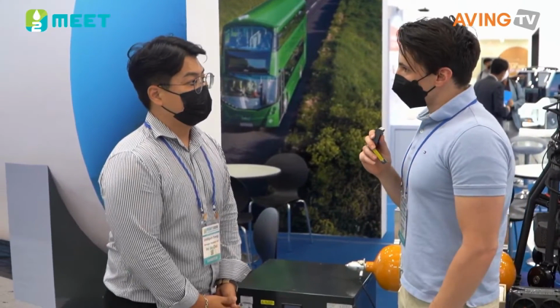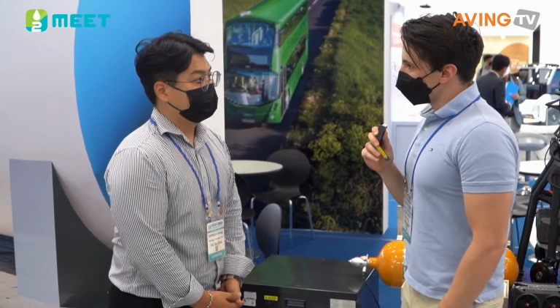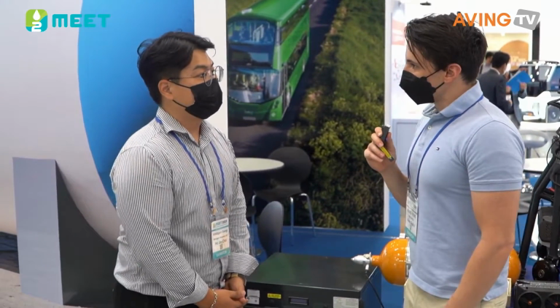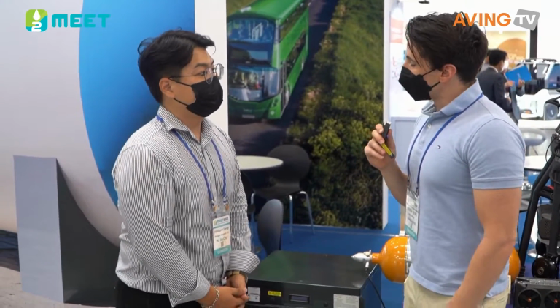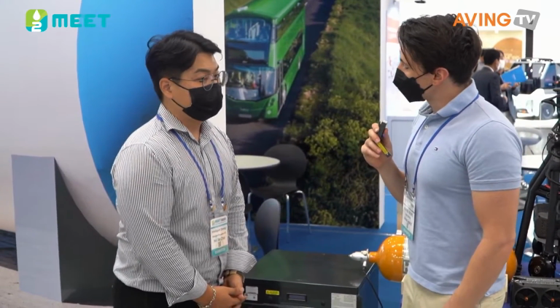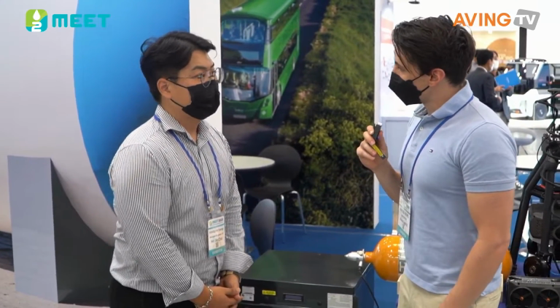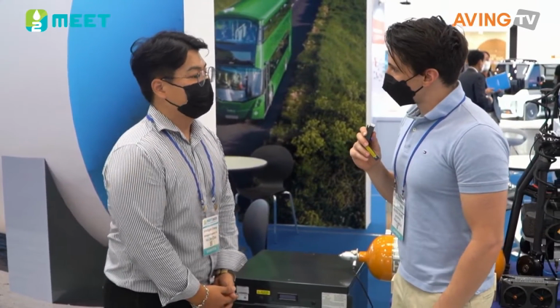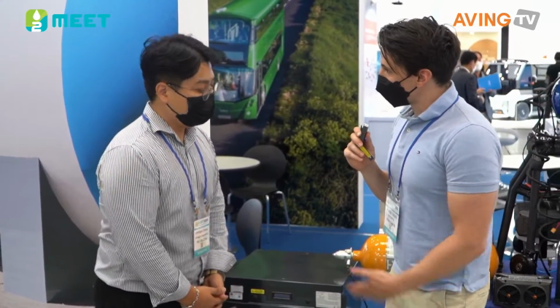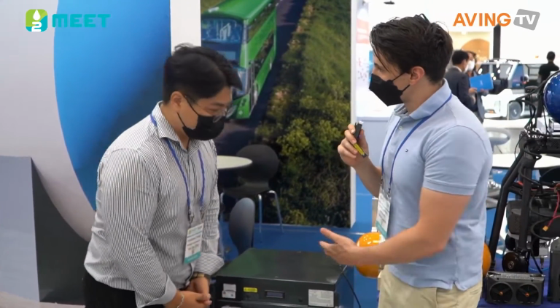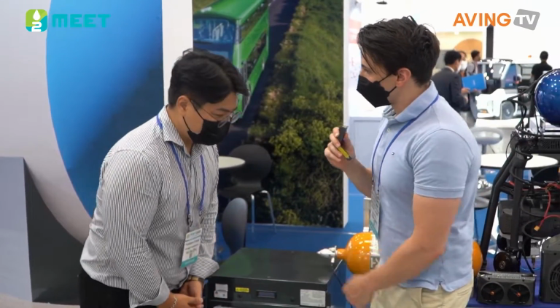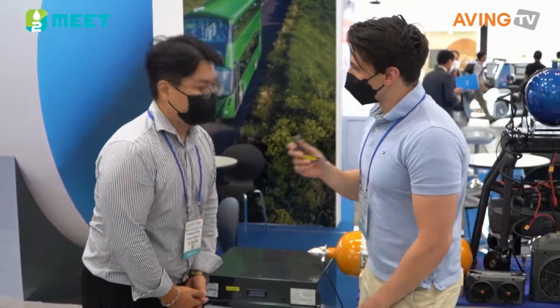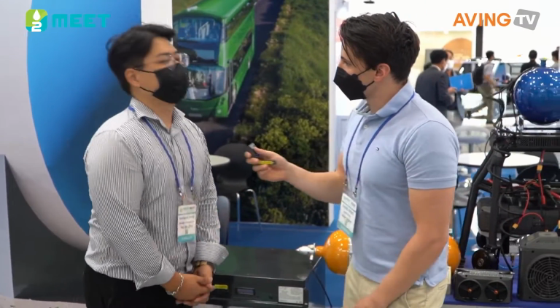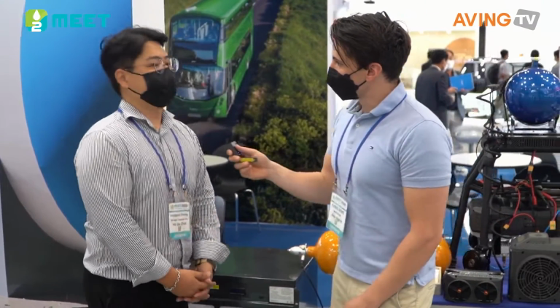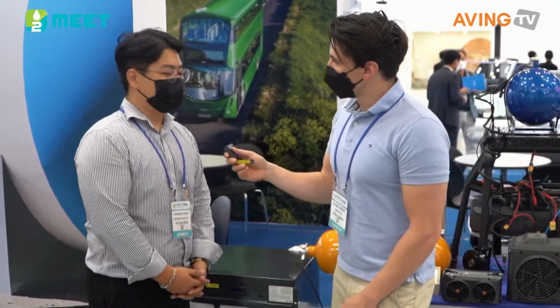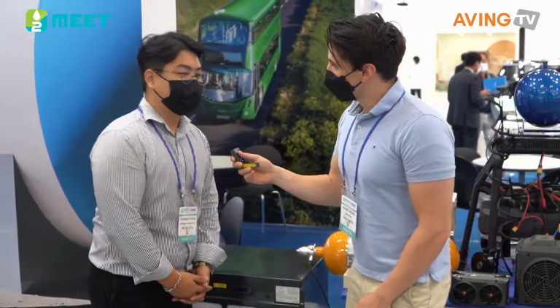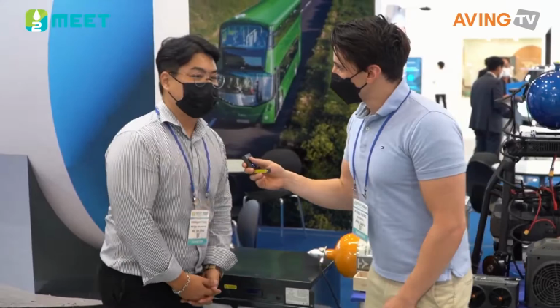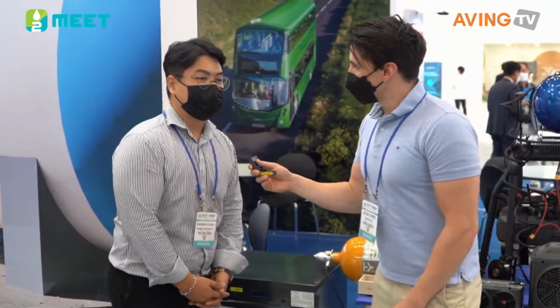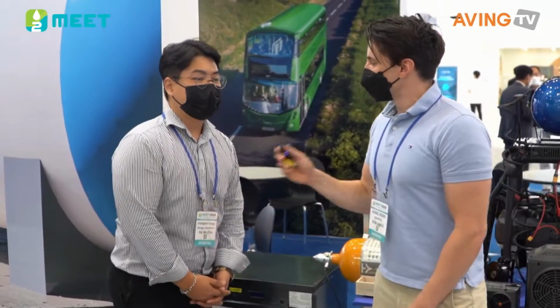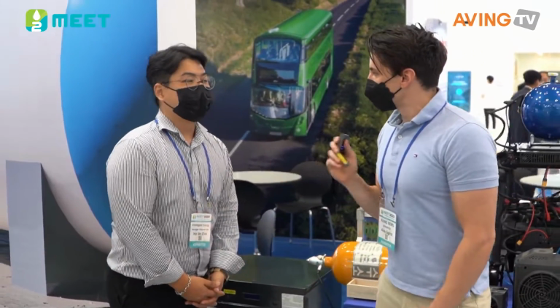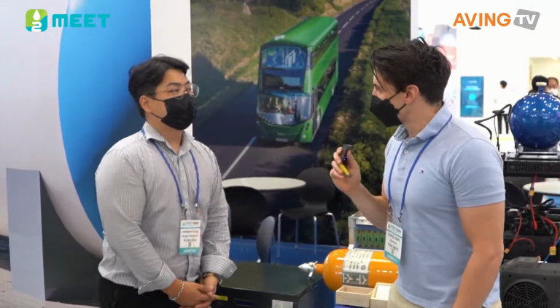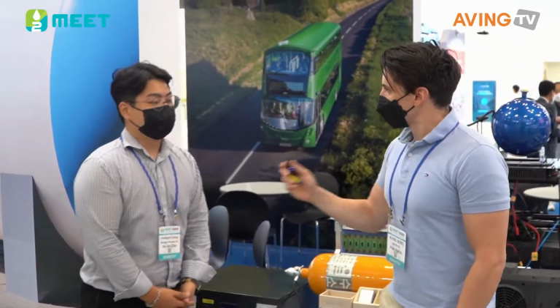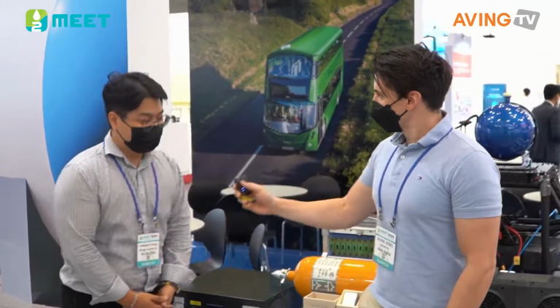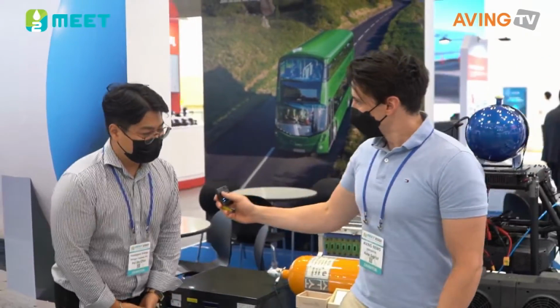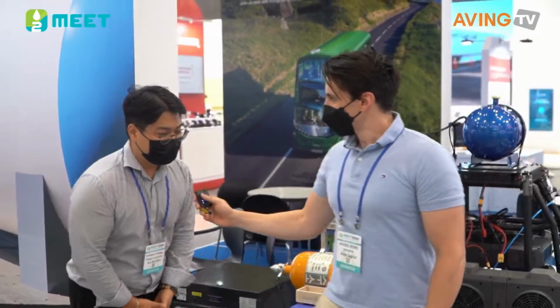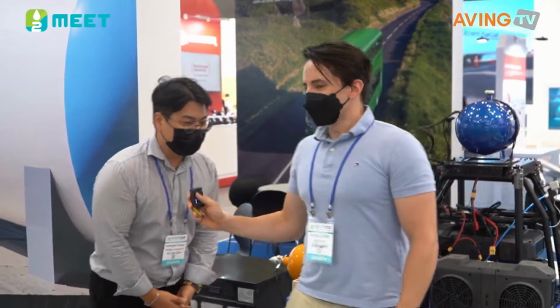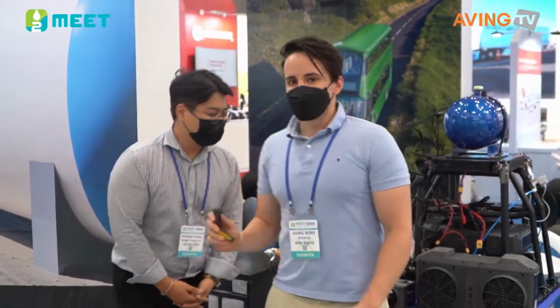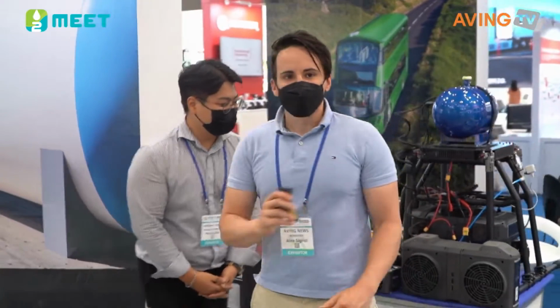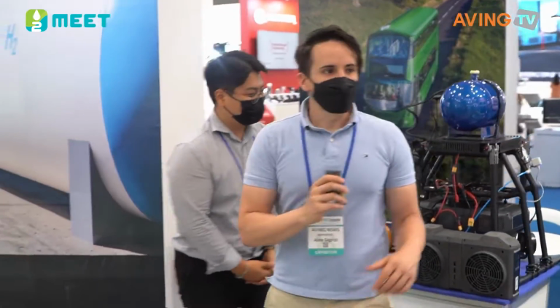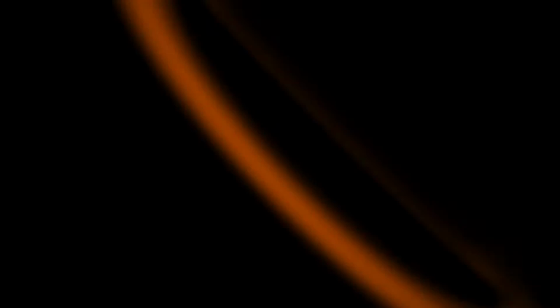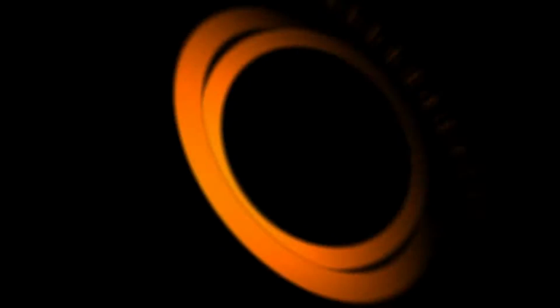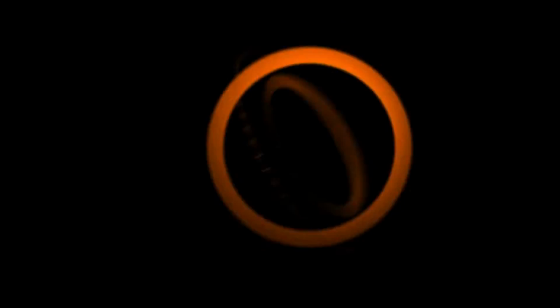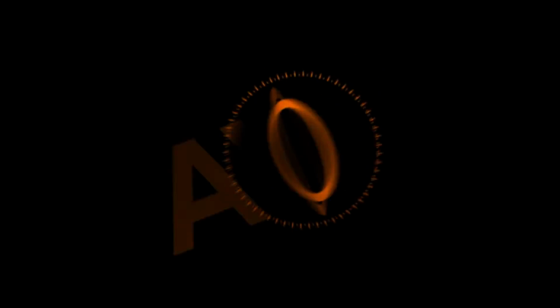Great. Thank you so much for showing us your products. Thank you so much. Good luck this week. Thank you.